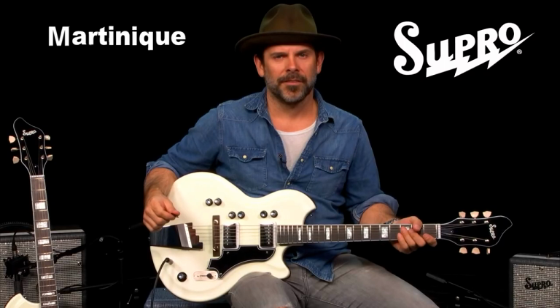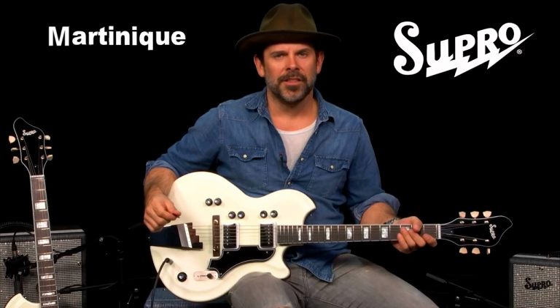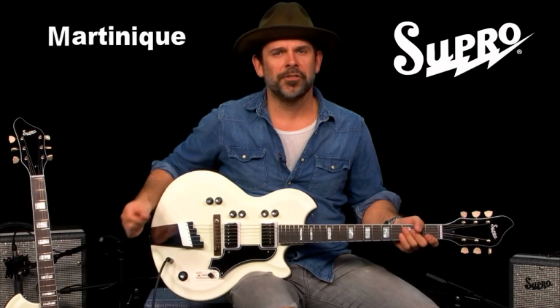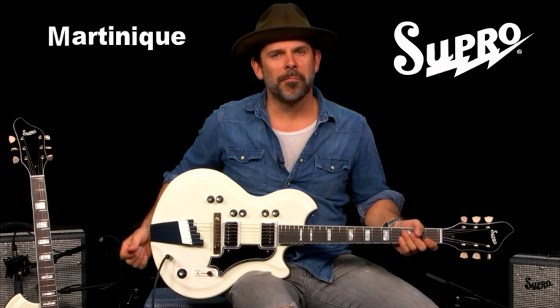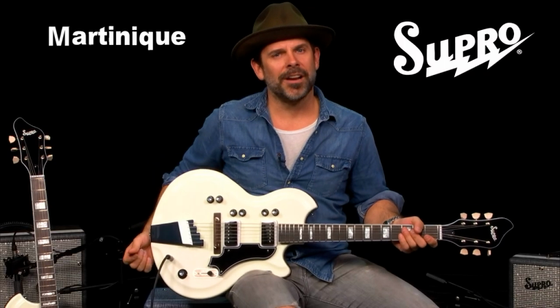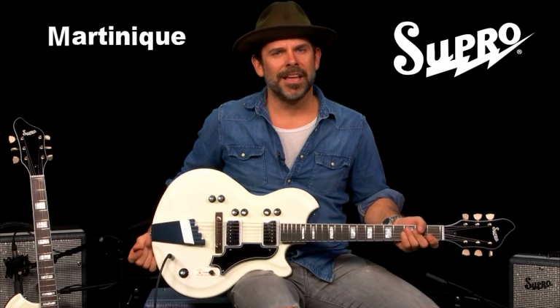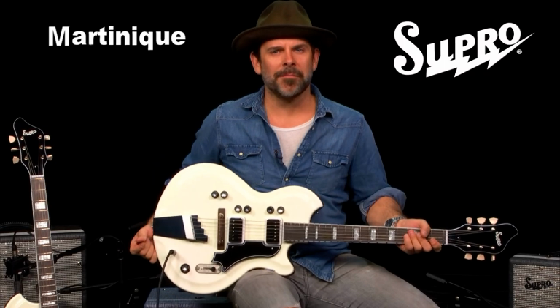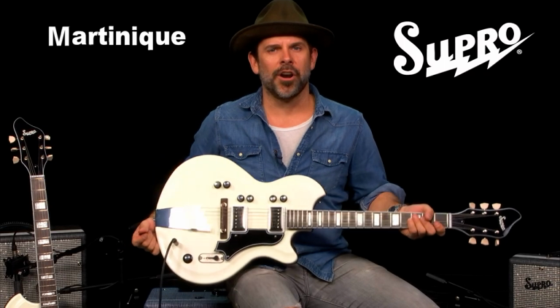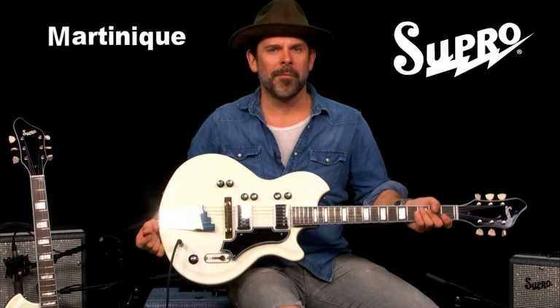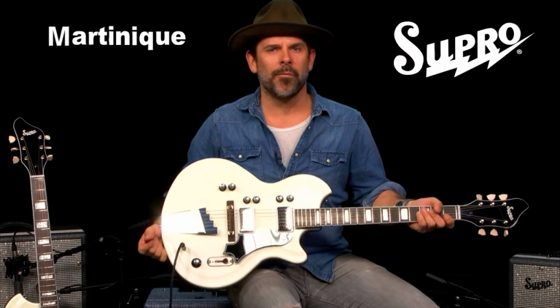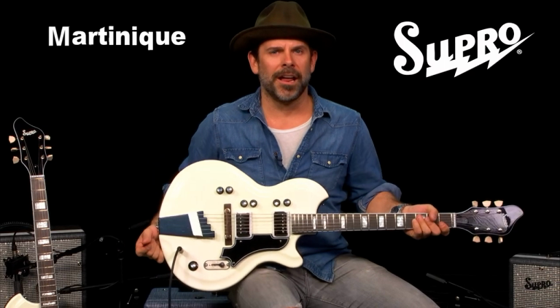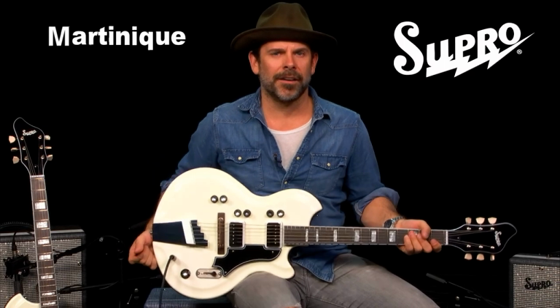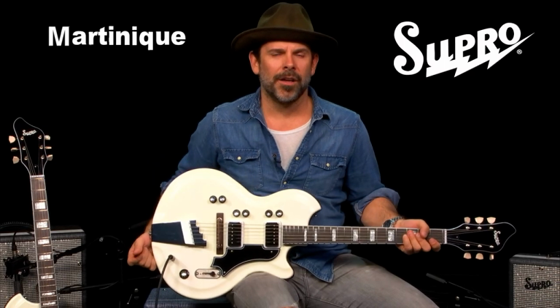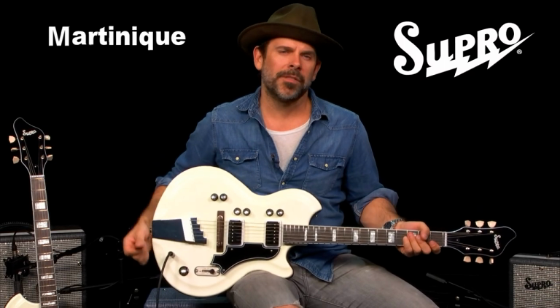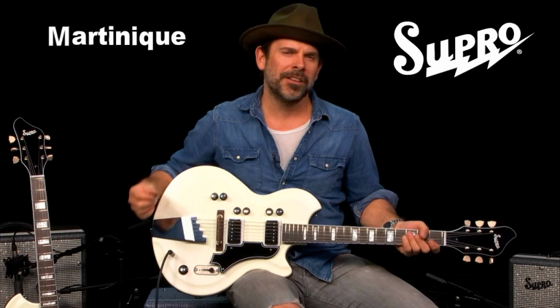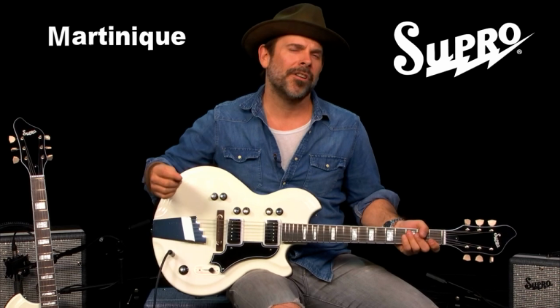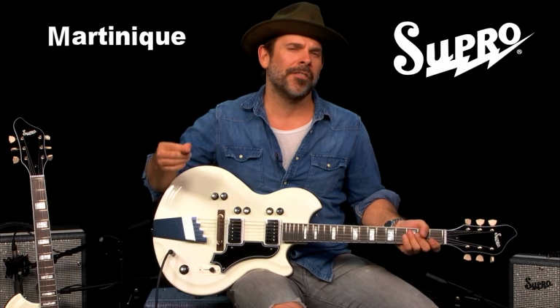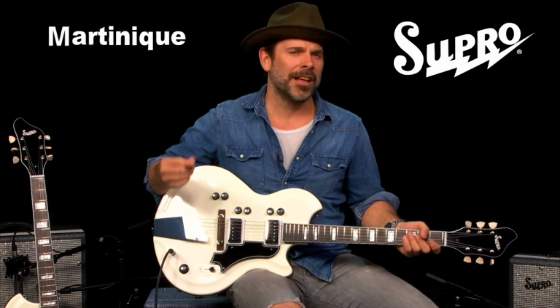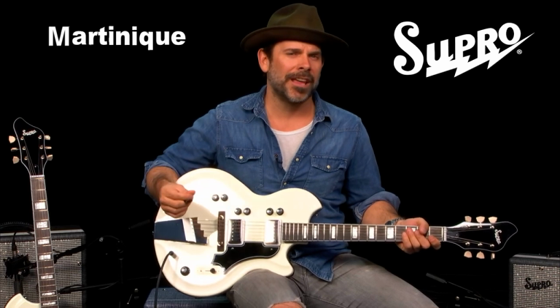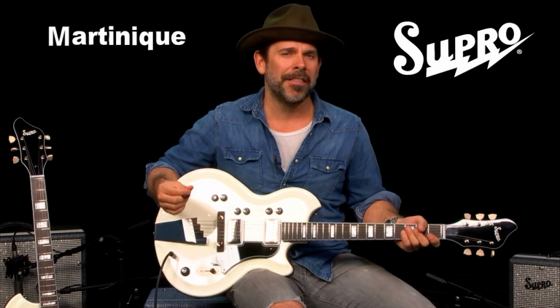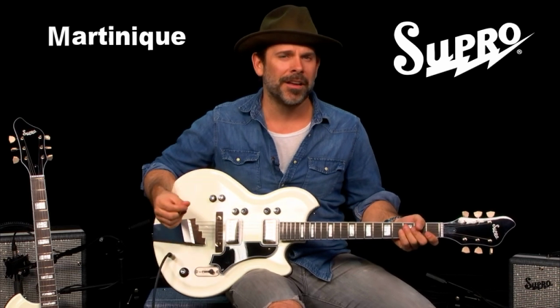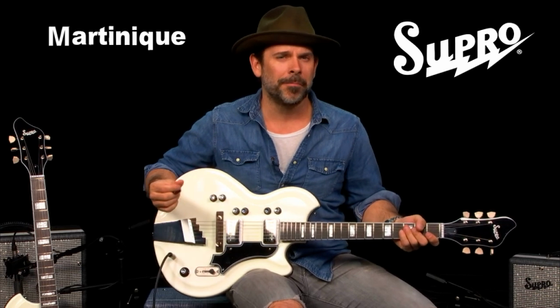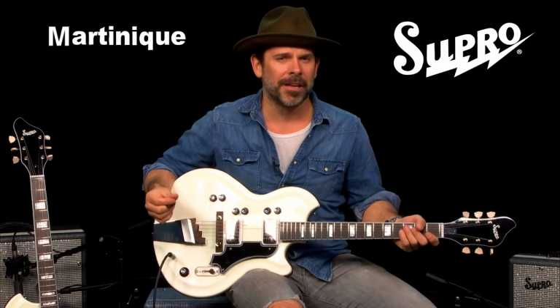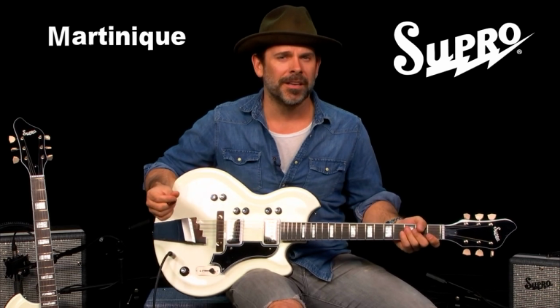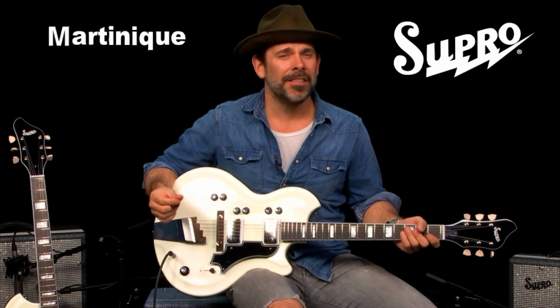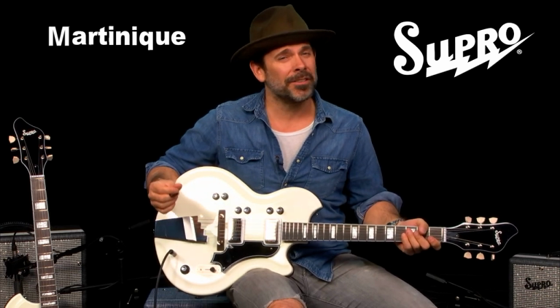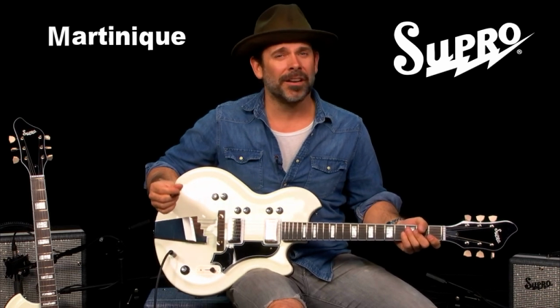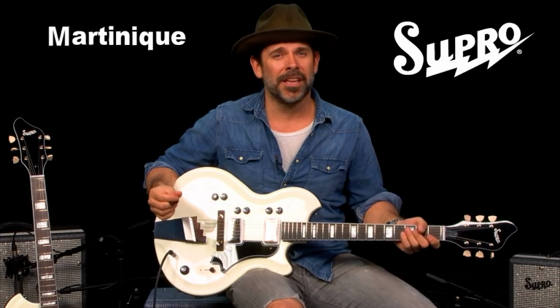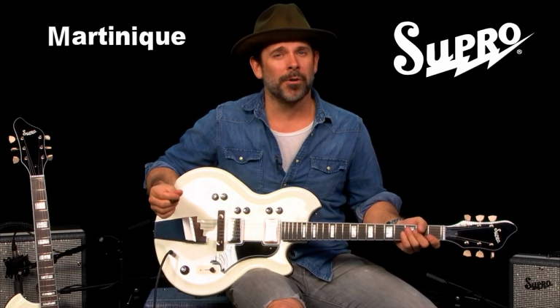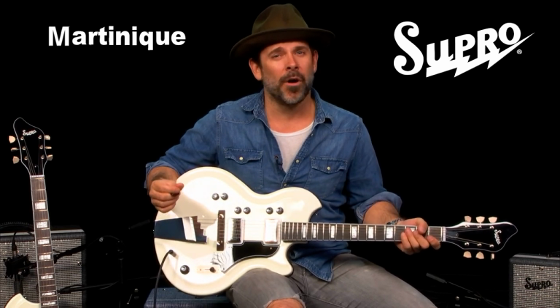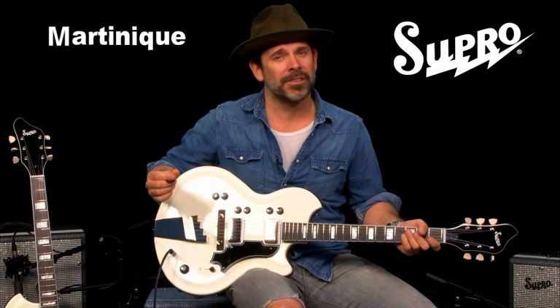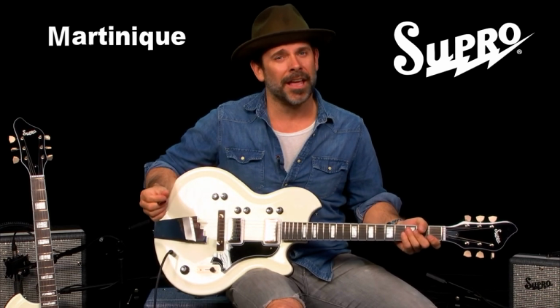The Supra Martinique comes in ermine white. With the mixture of the electric and the Paizo pickups, this guitar can take you where no others can.